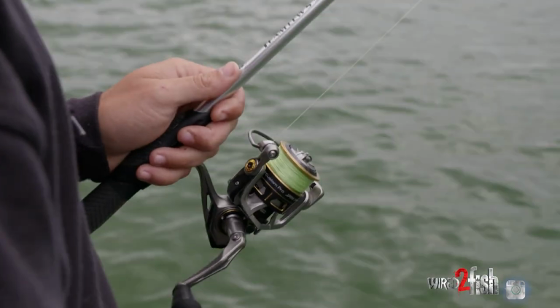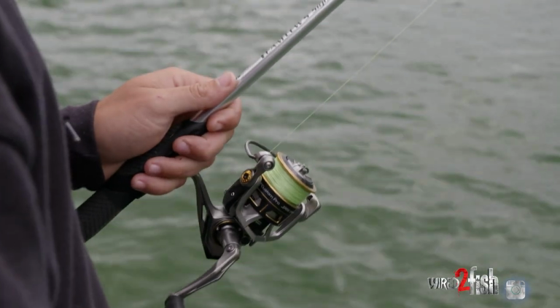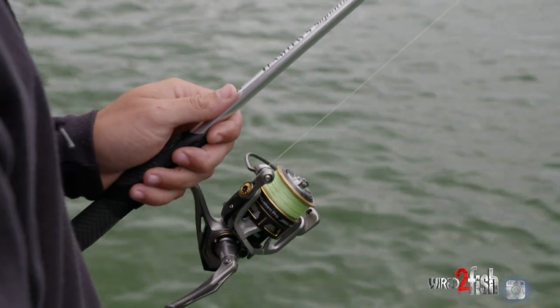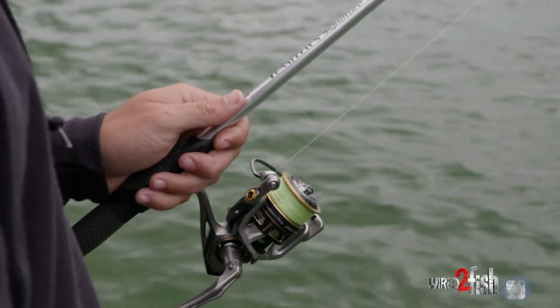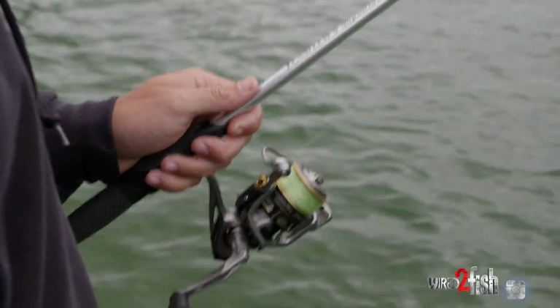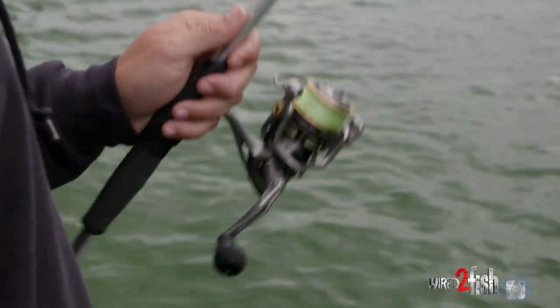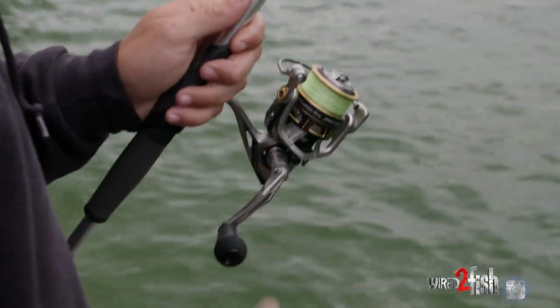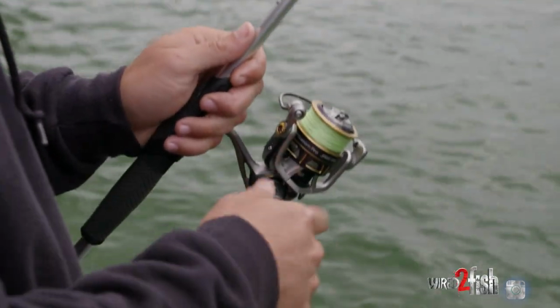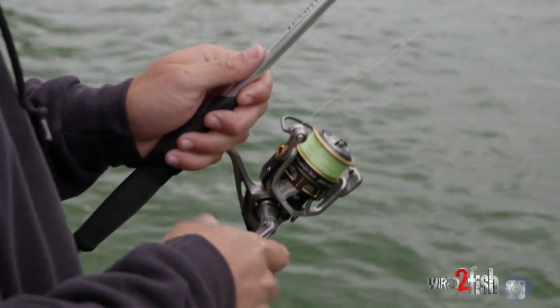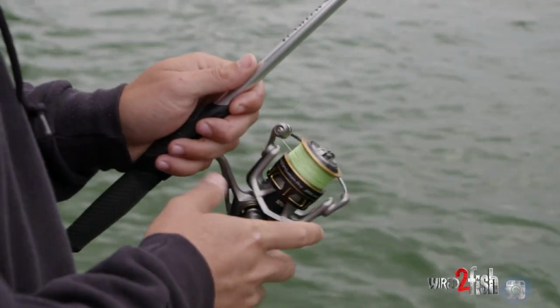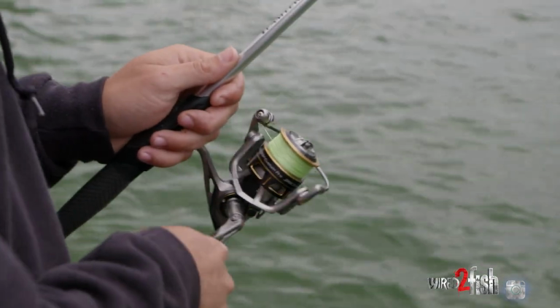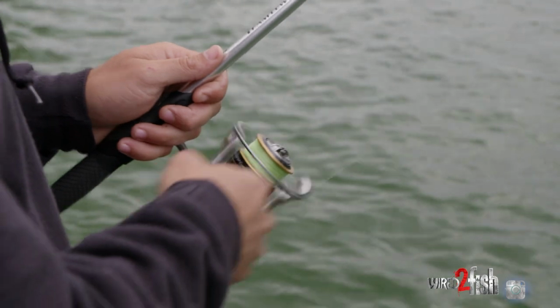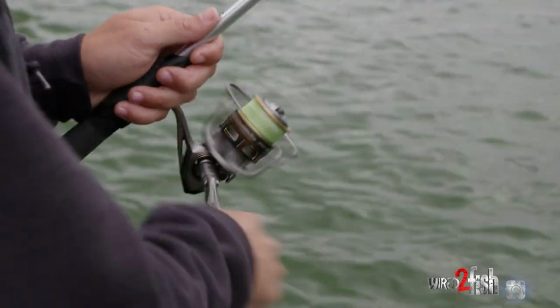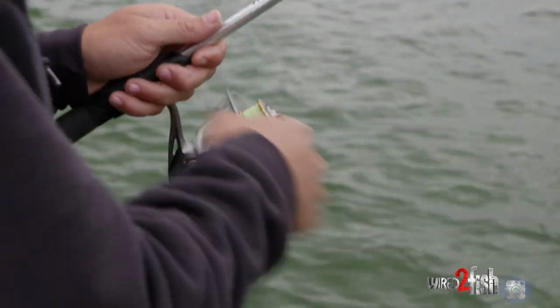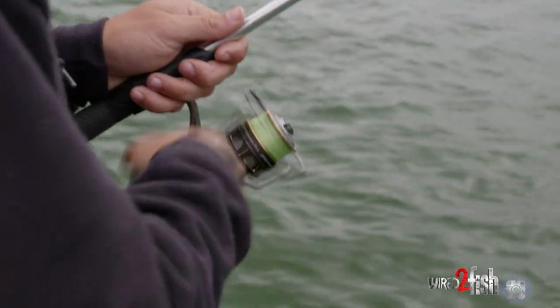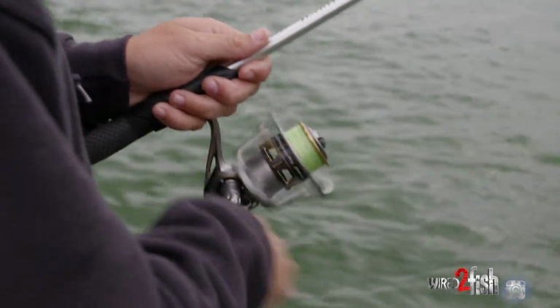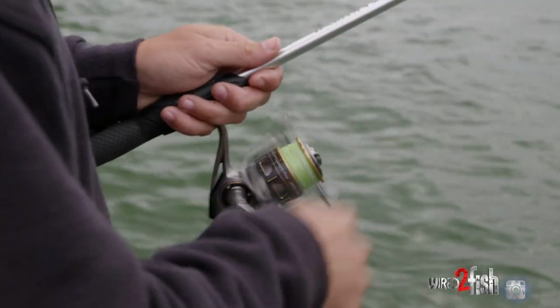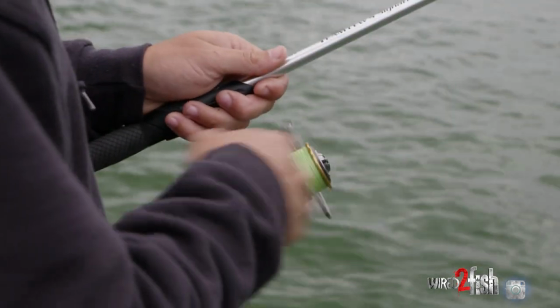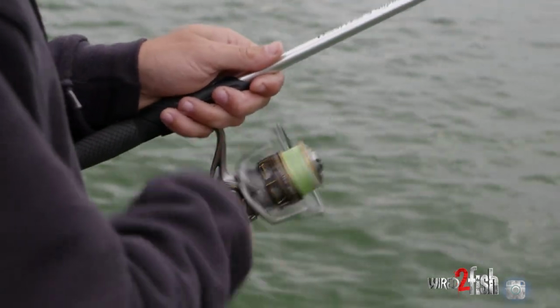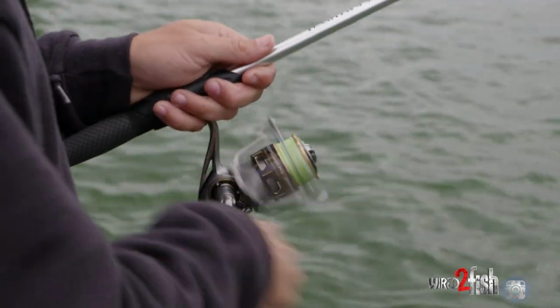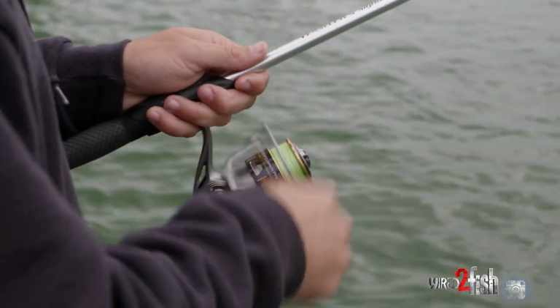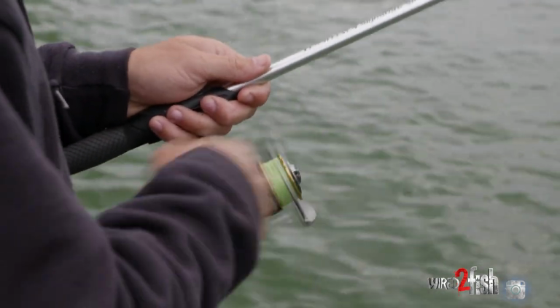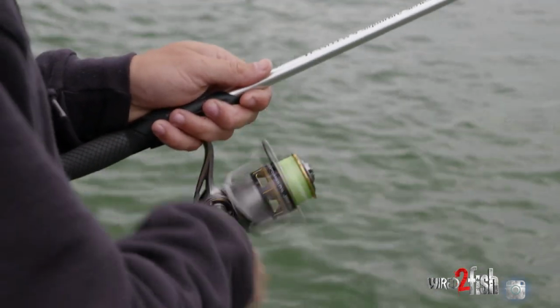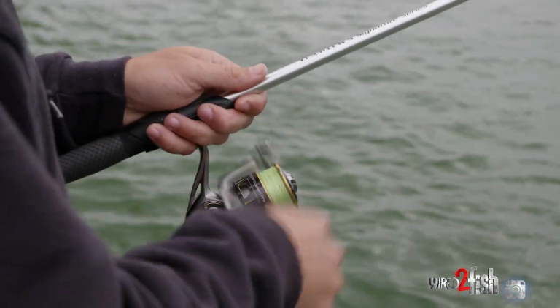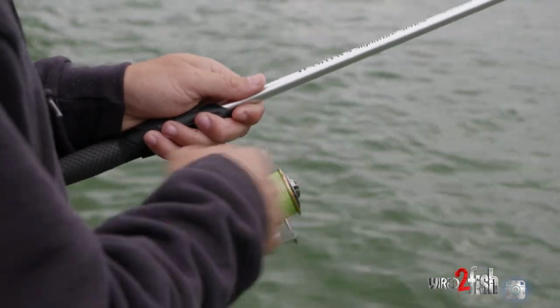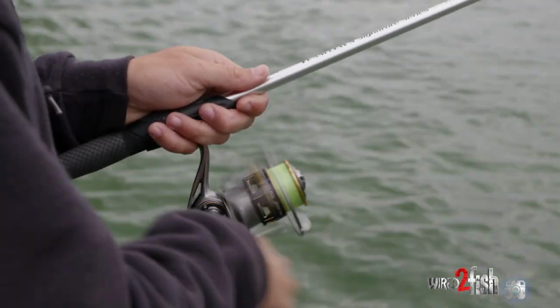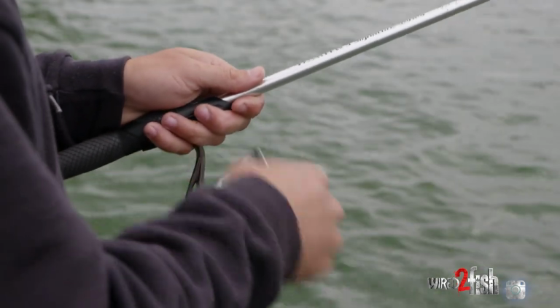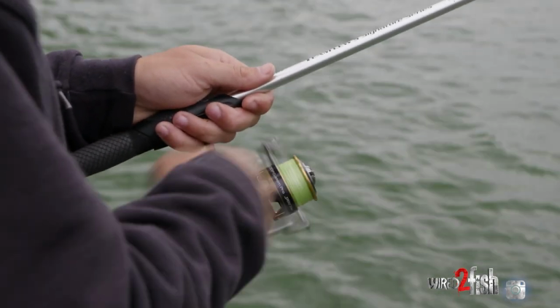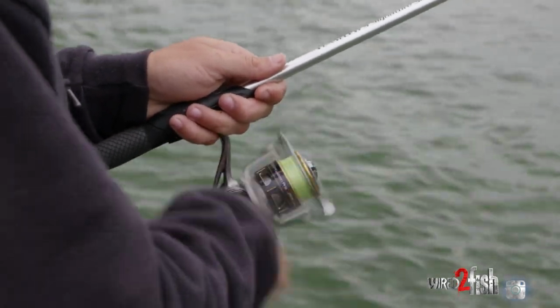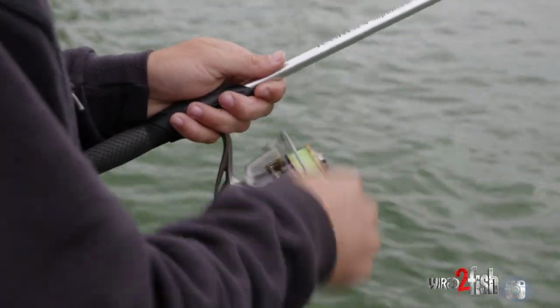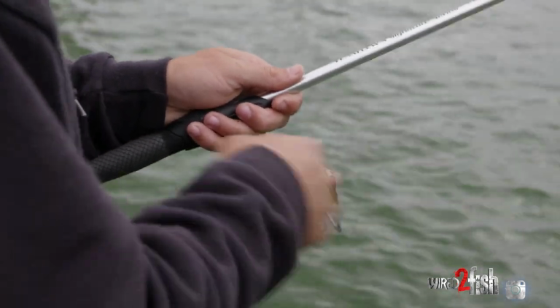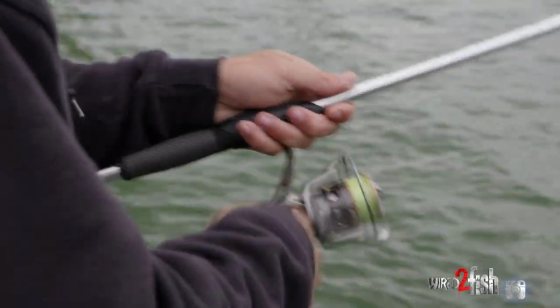You want to look for any seams where the fish might be holding — a little current break.